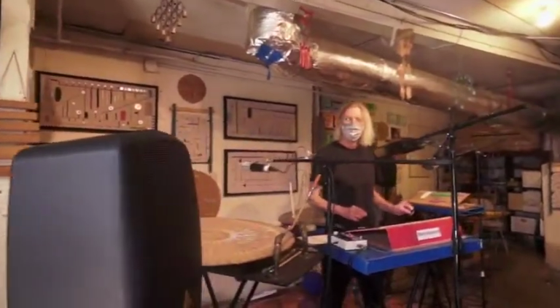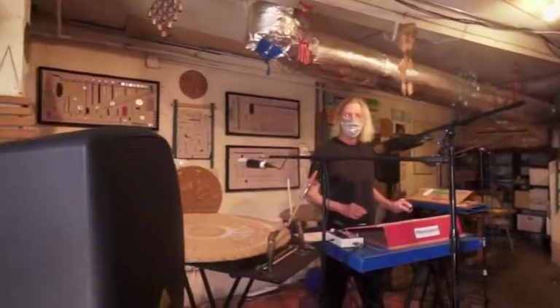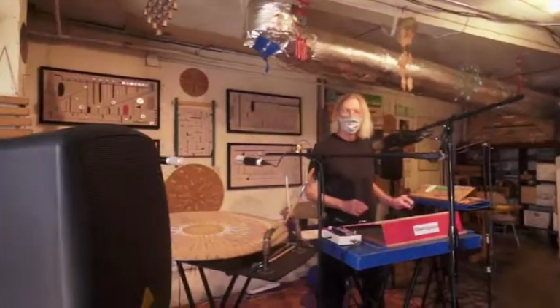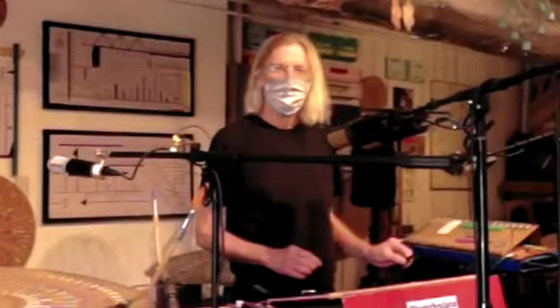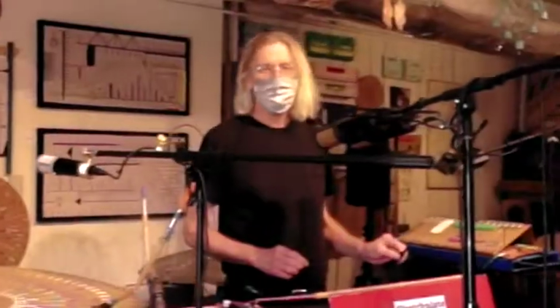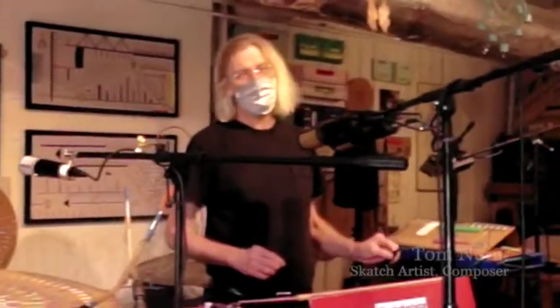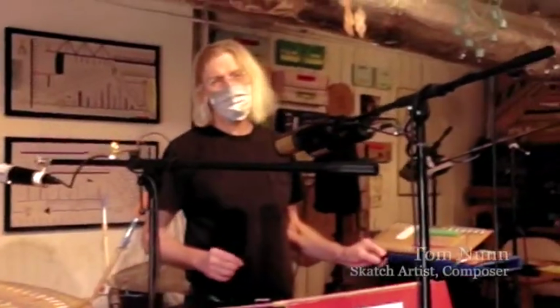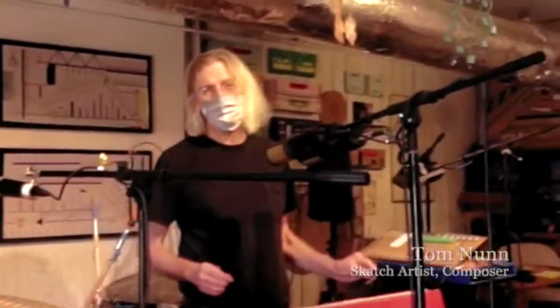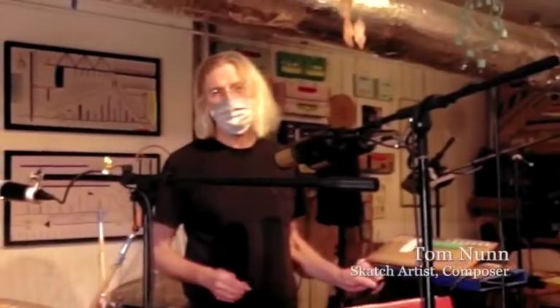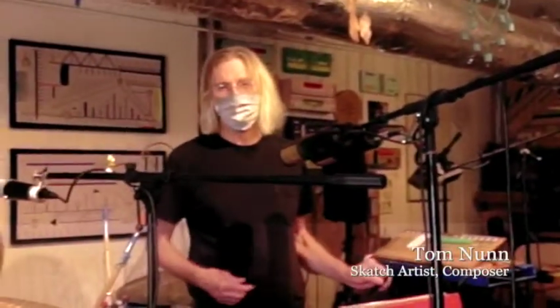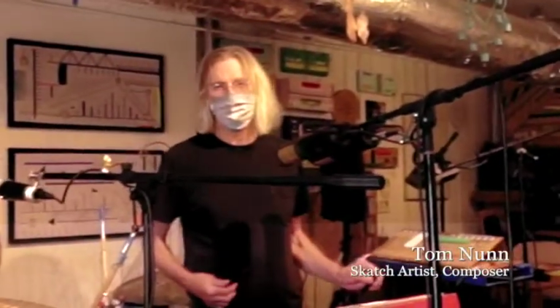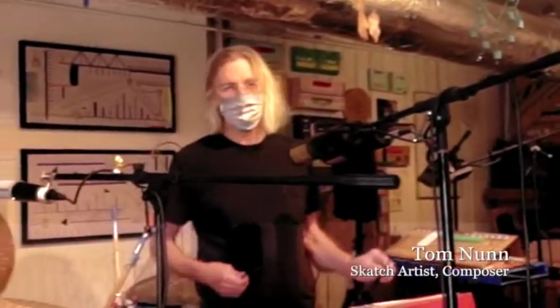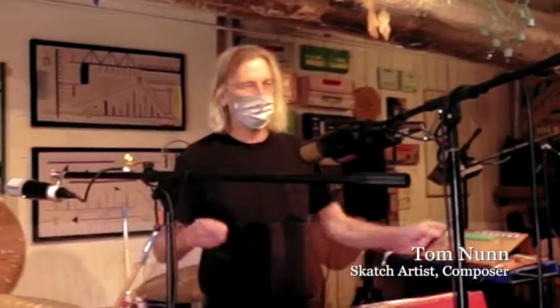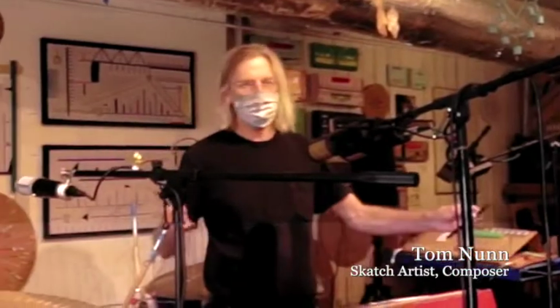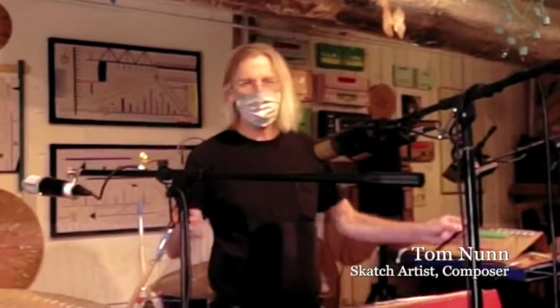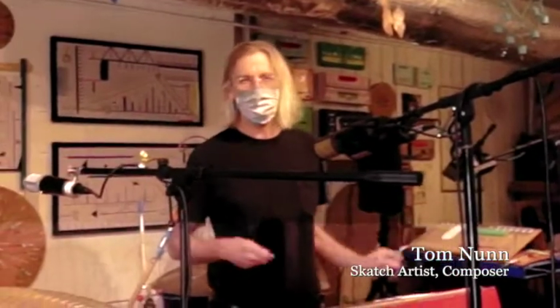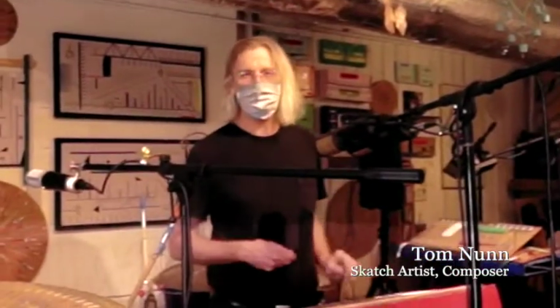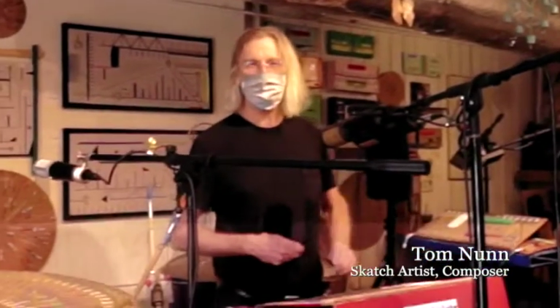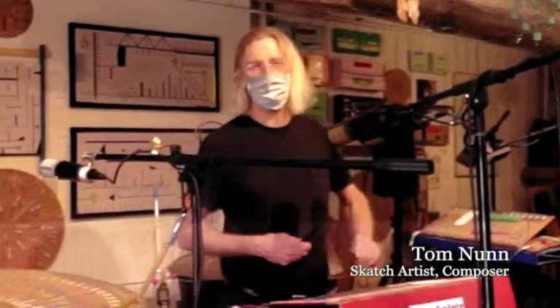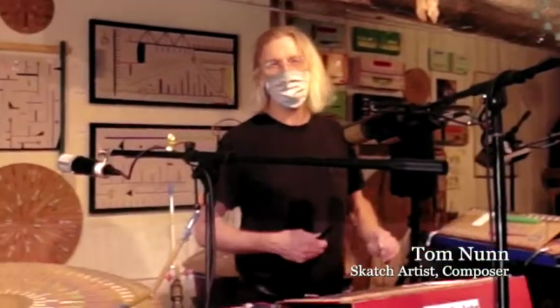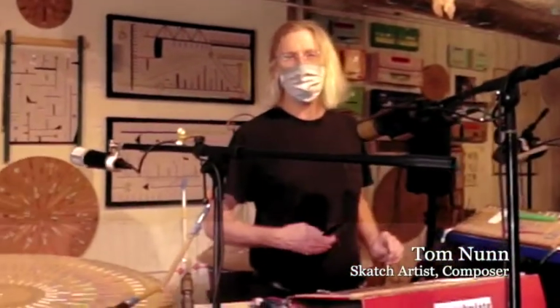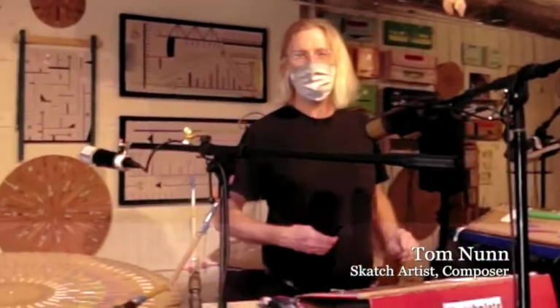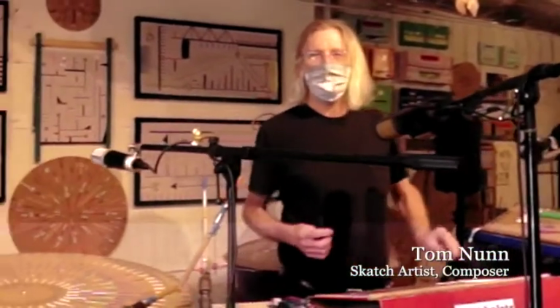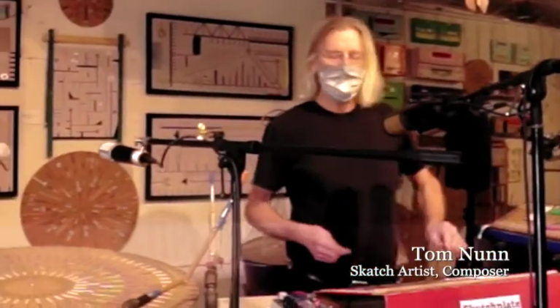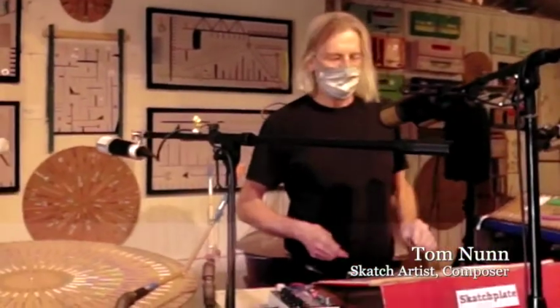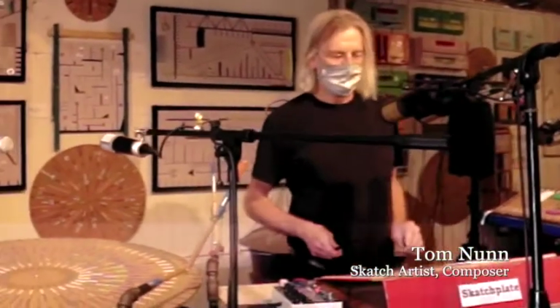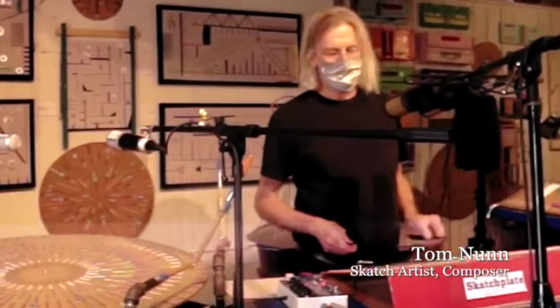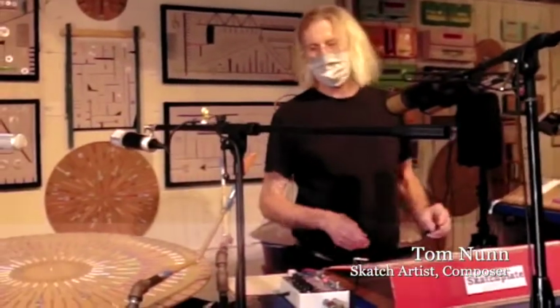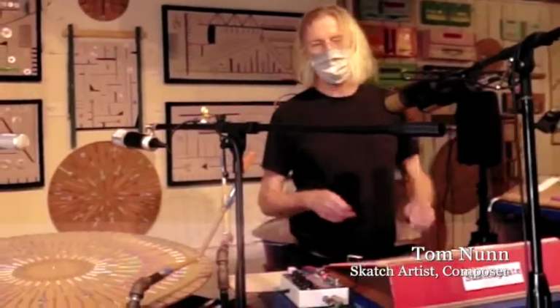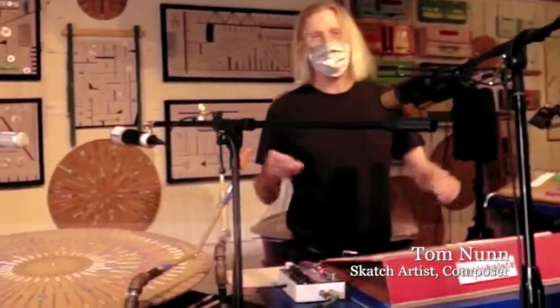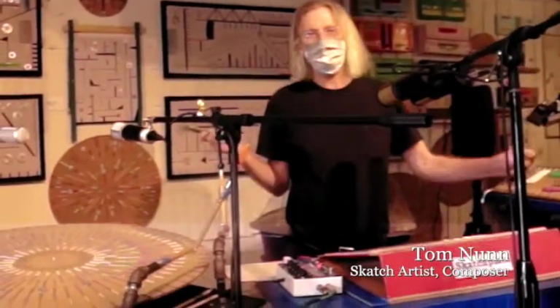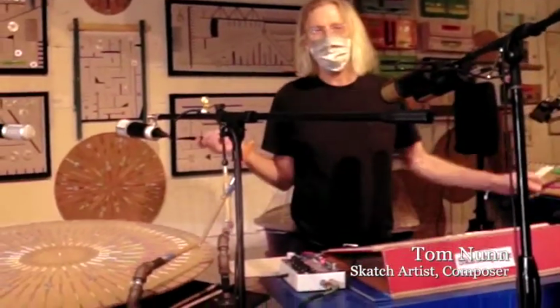Hello! I'm Tom Nunn. You're in my studio, which I call the Nunnery, and these are some of my instruments.